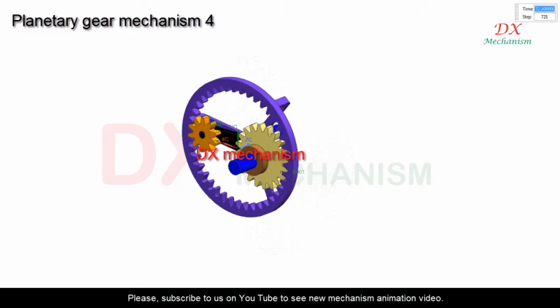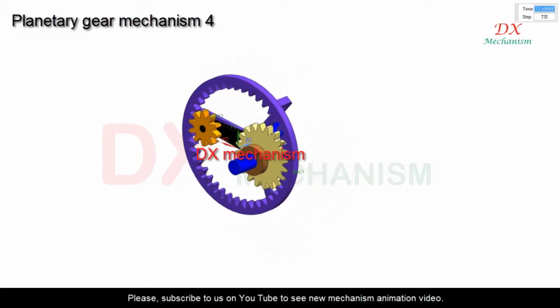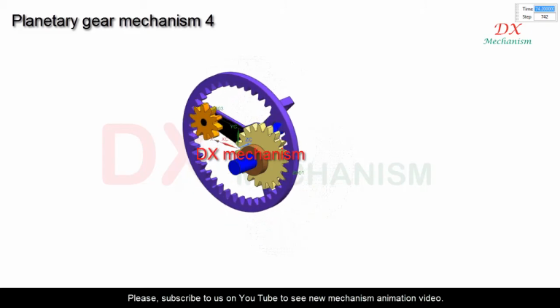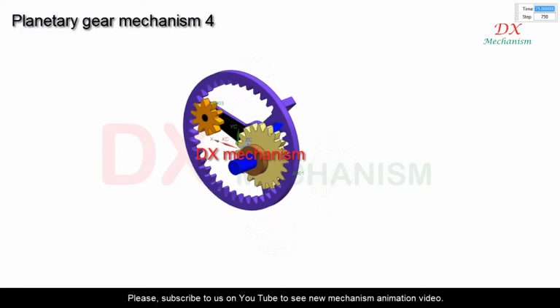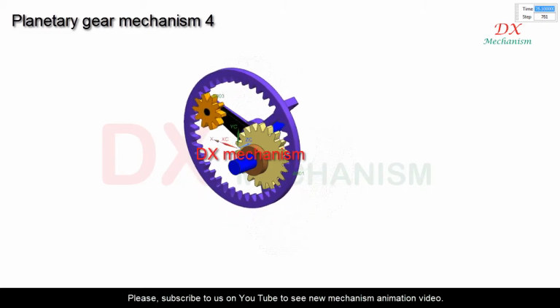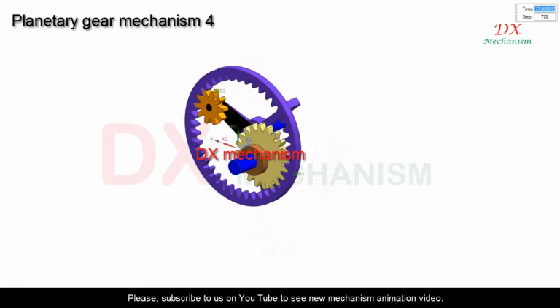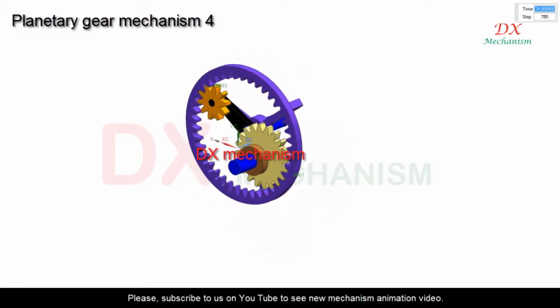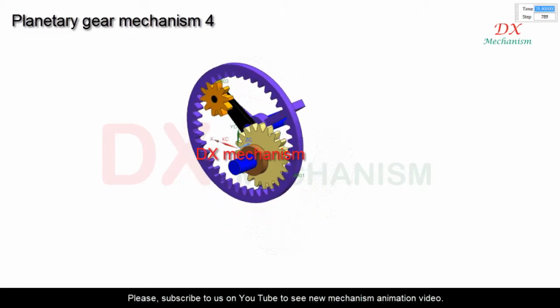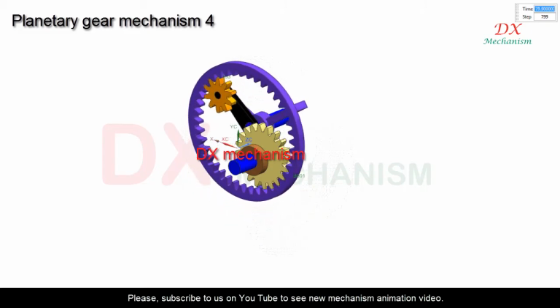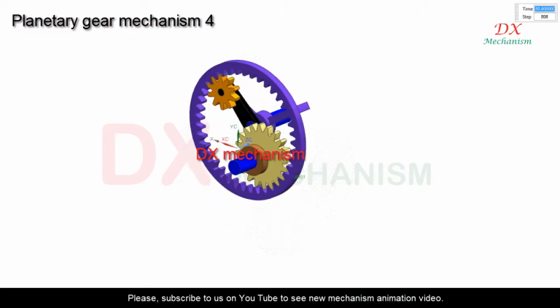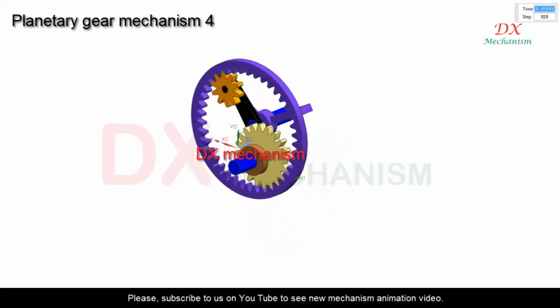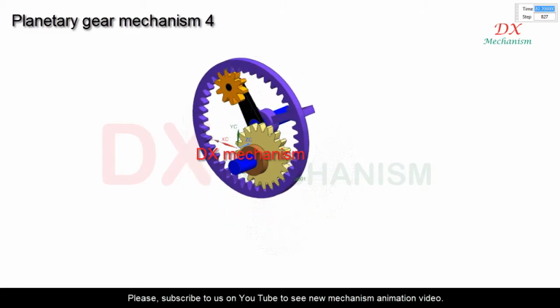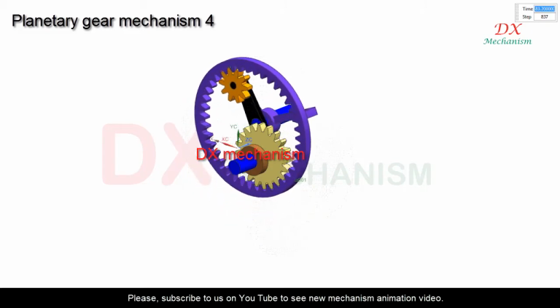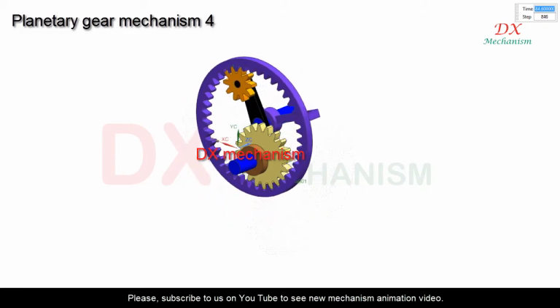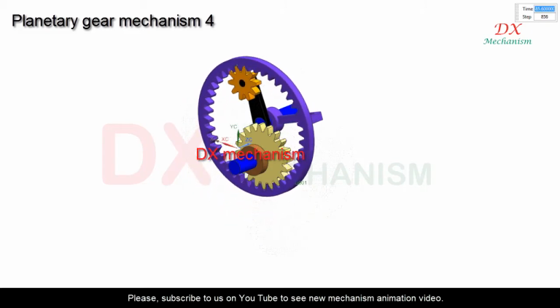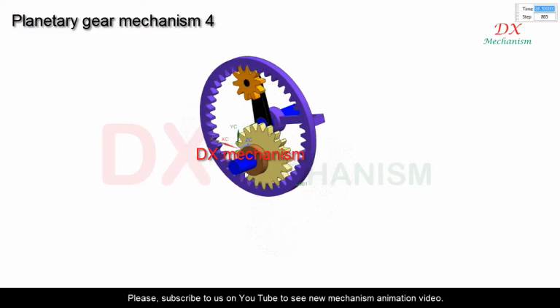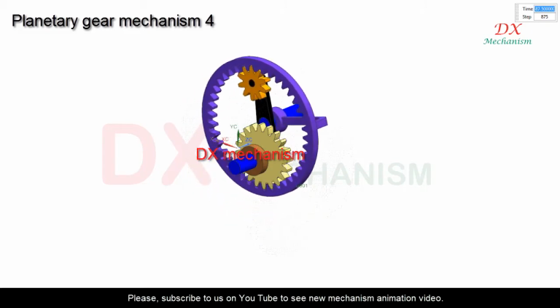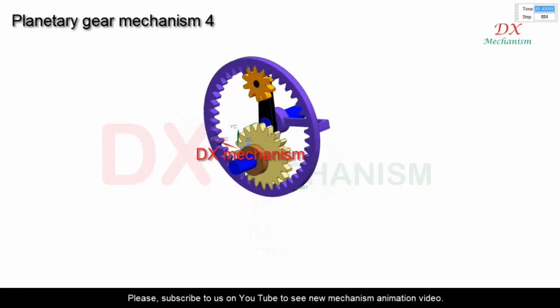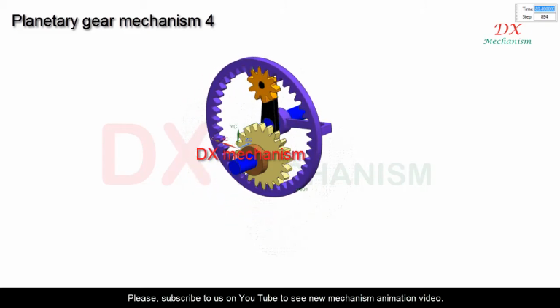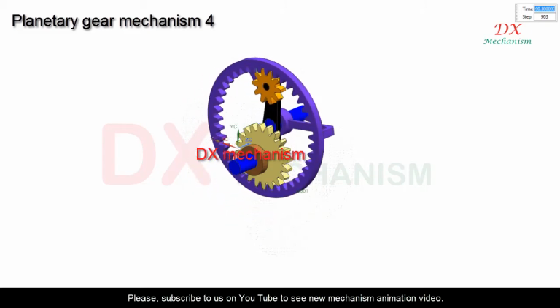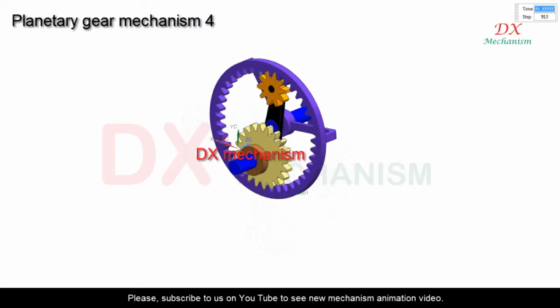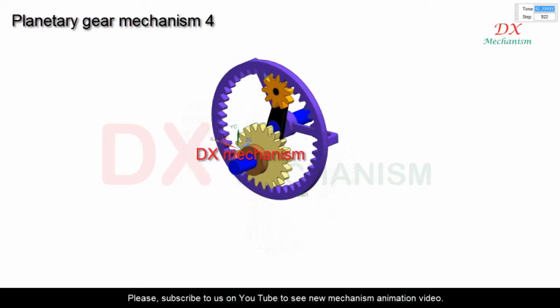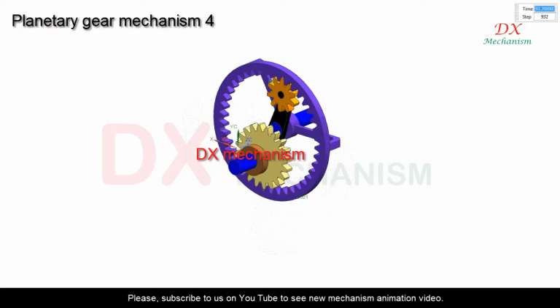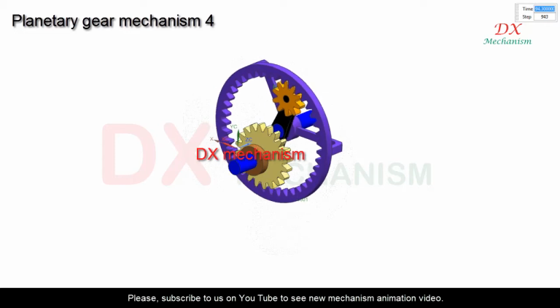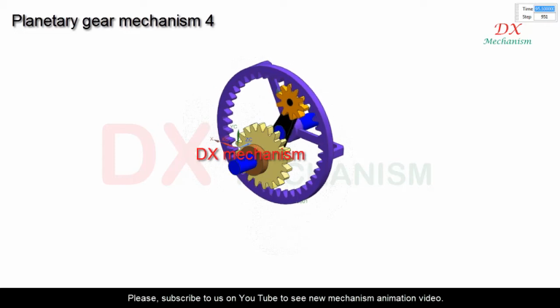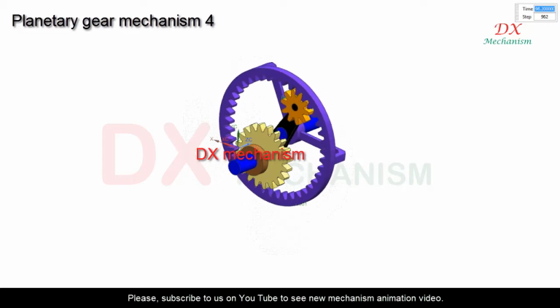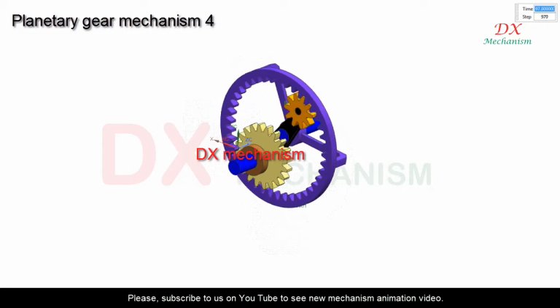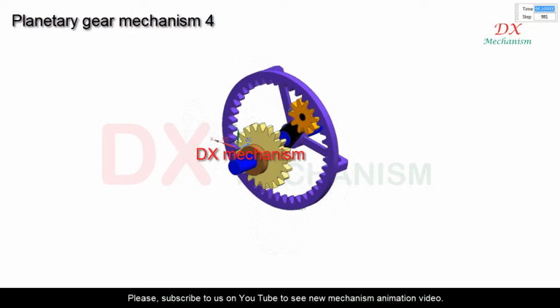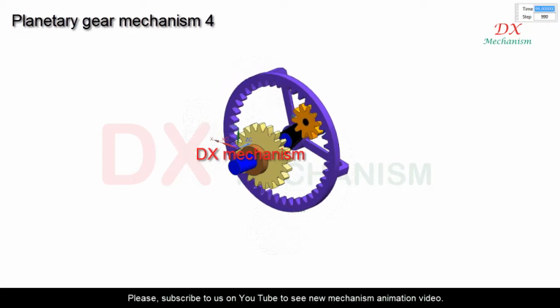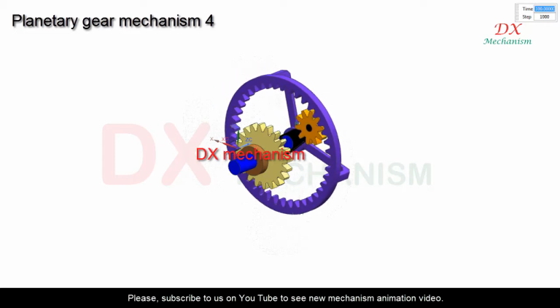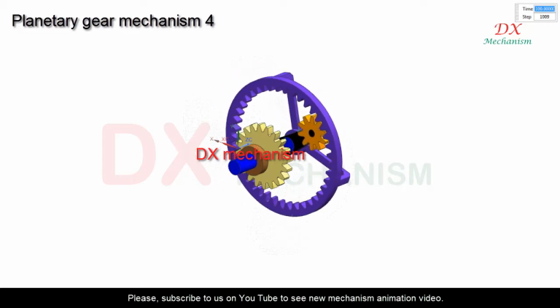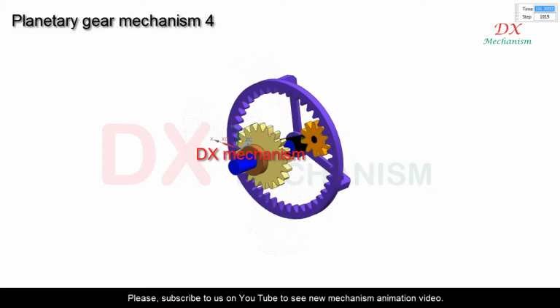In this animation, yellow gear is fixed, ring gear is drive, crank and planetary gear are driven. Thanks for watching.